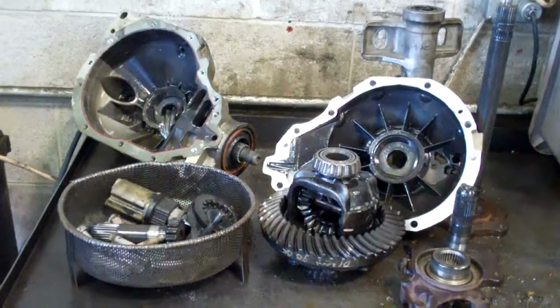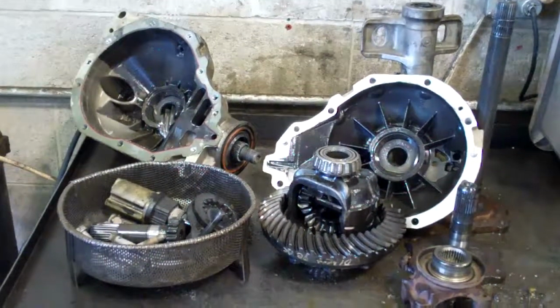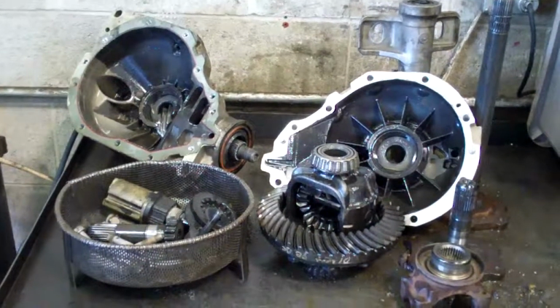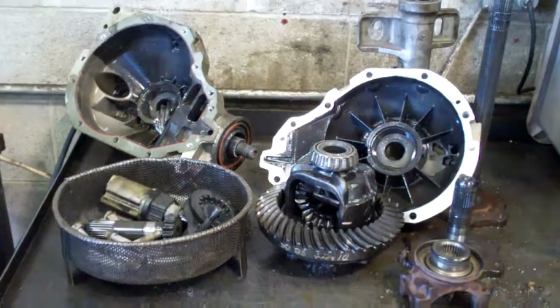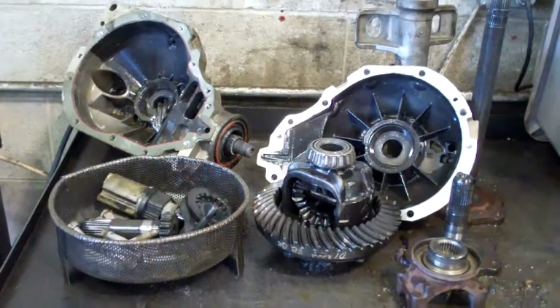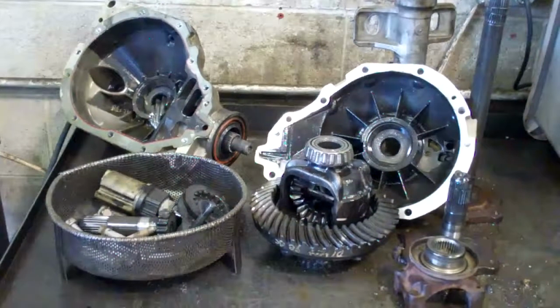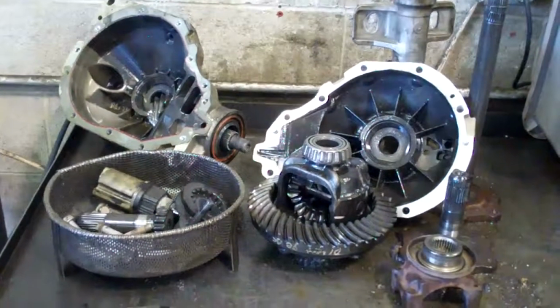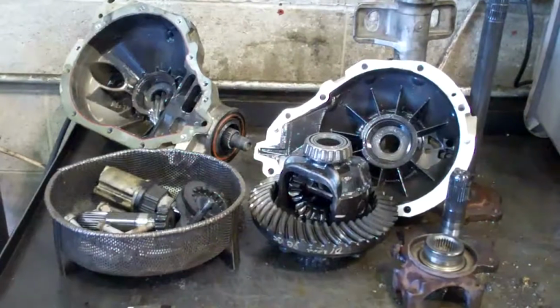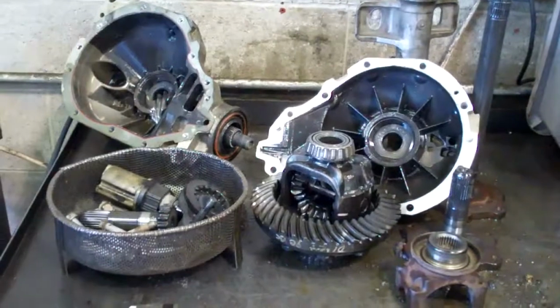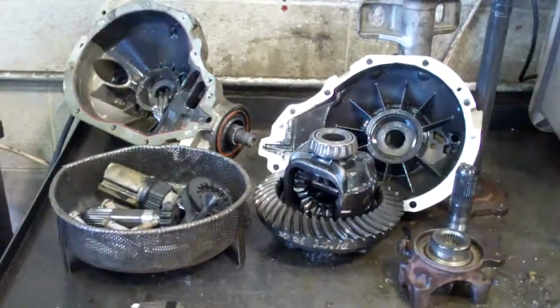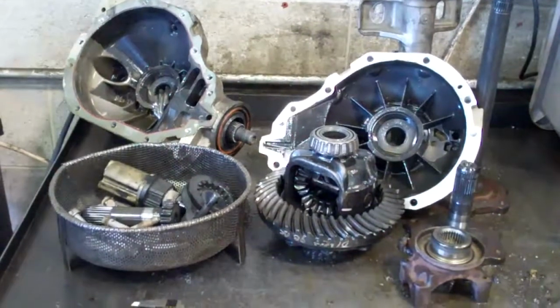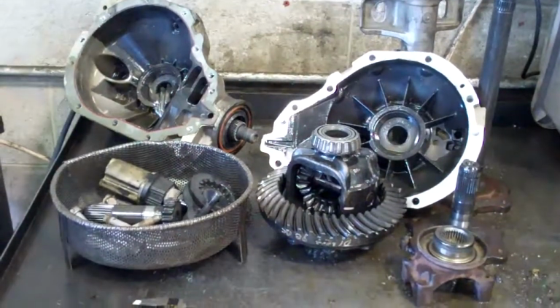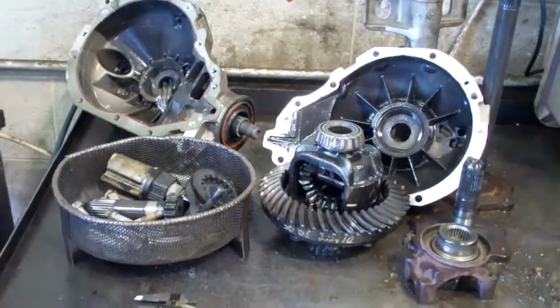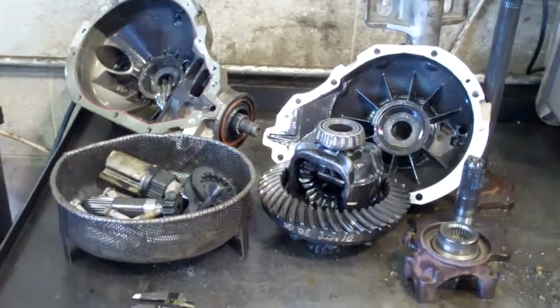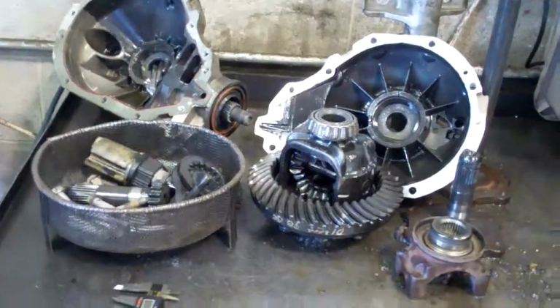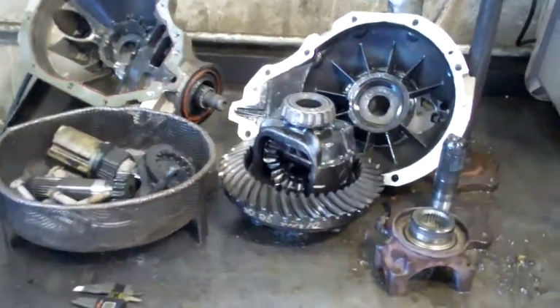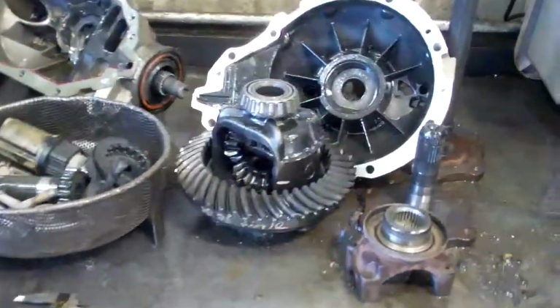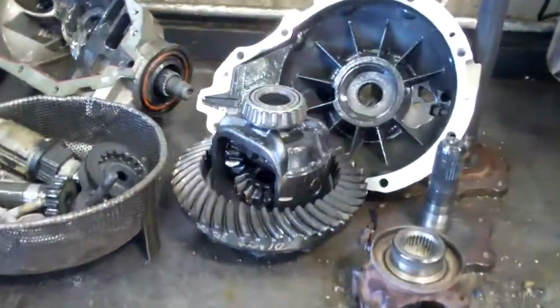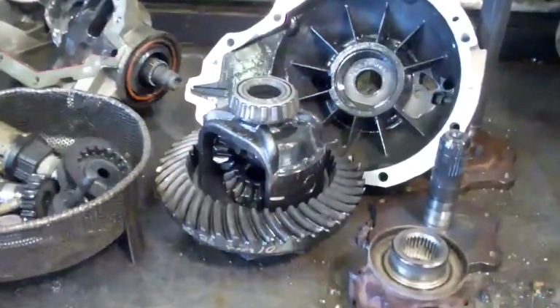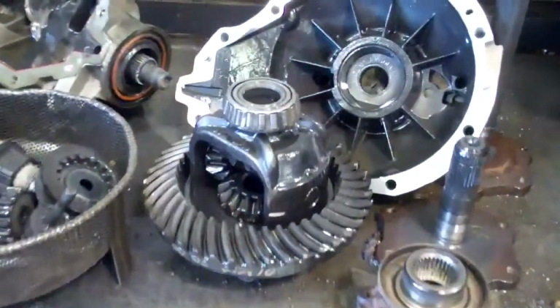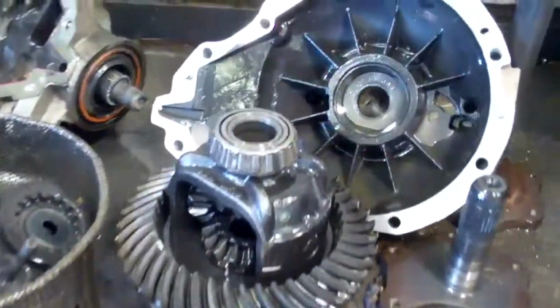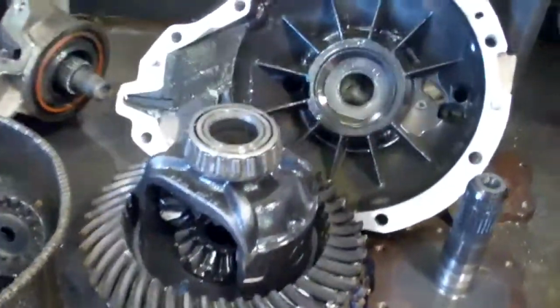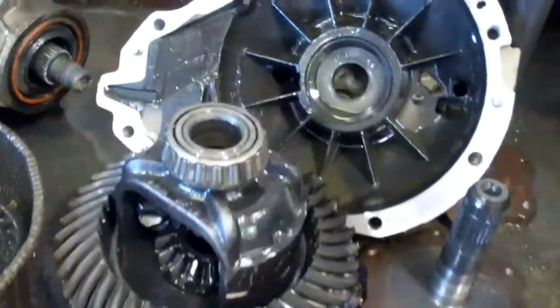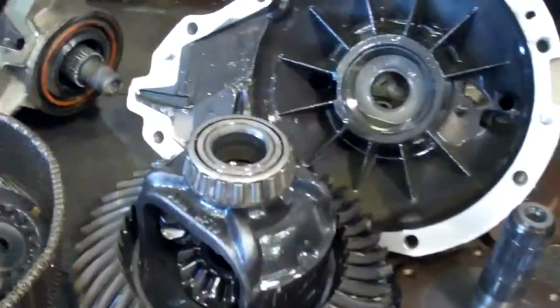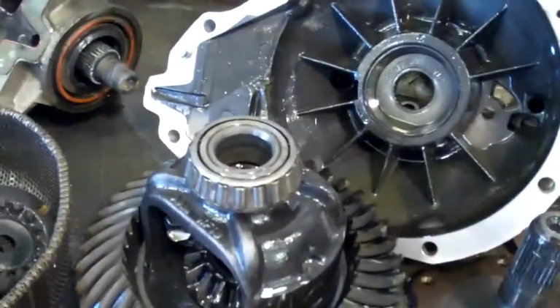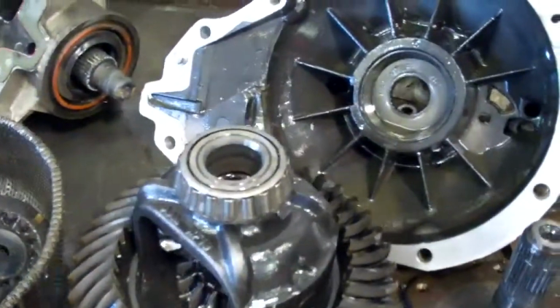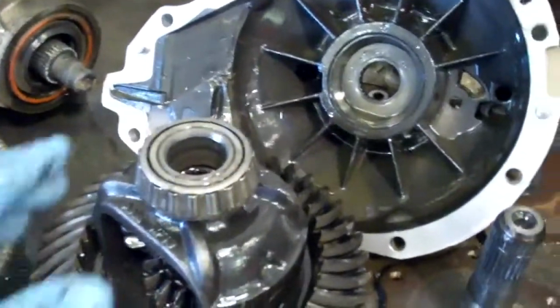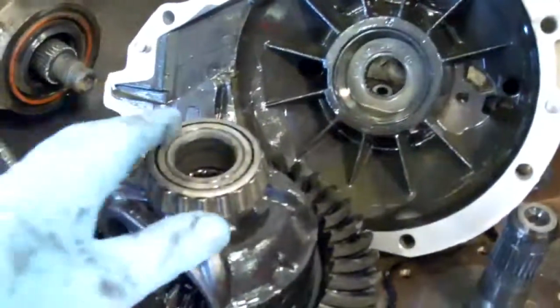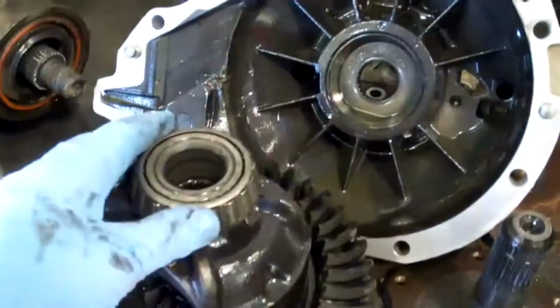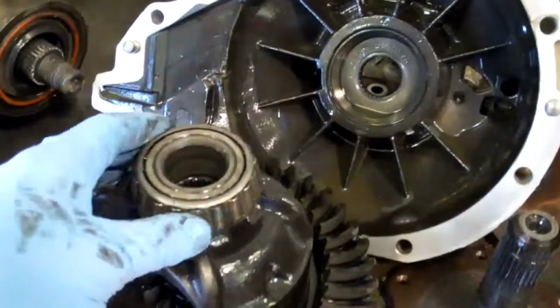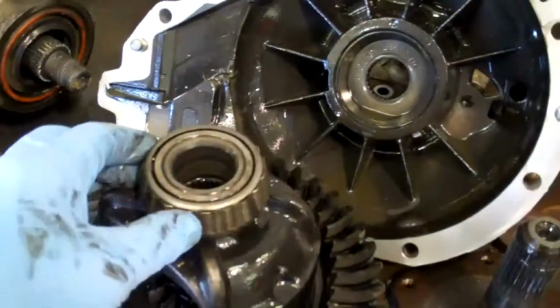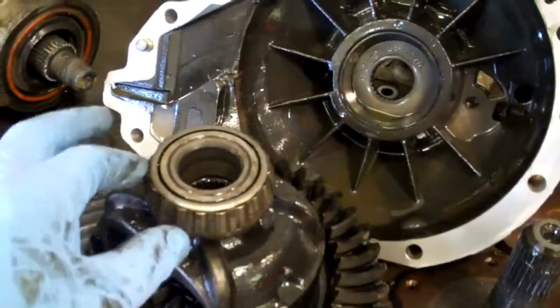Scott, we have your front differential apart and on the workbench. Now you heard a noise, and this is where the noise was coming from.